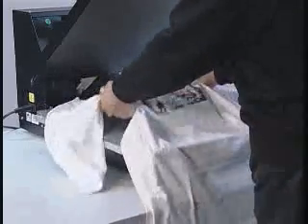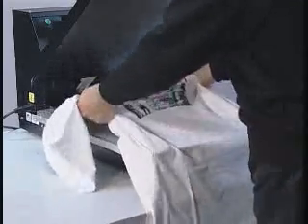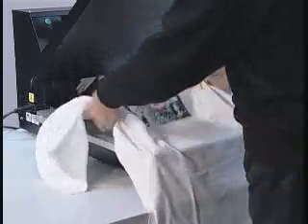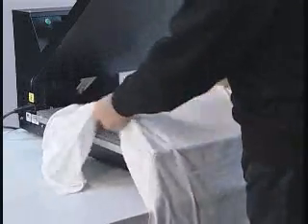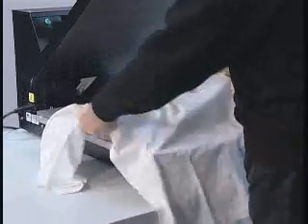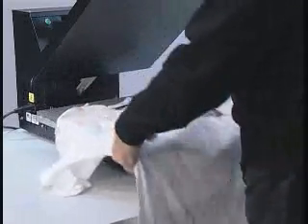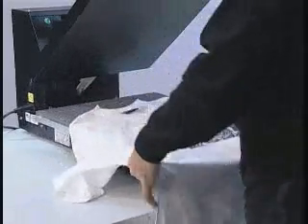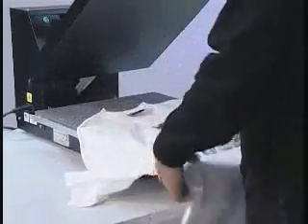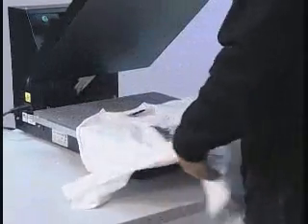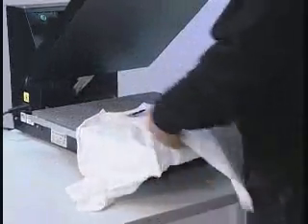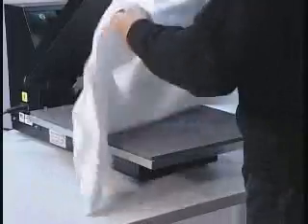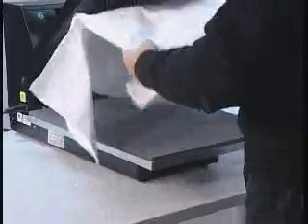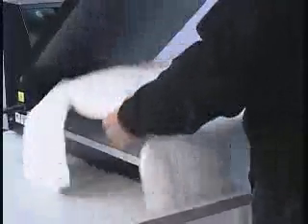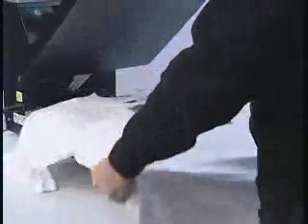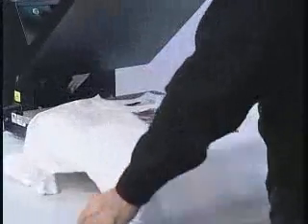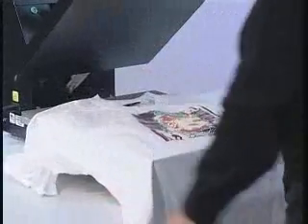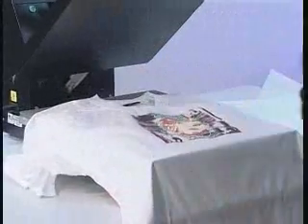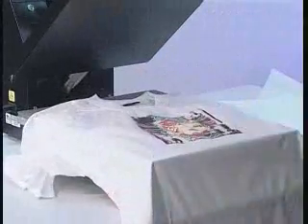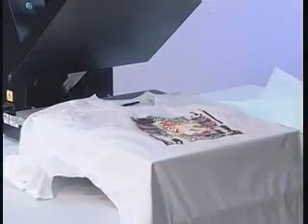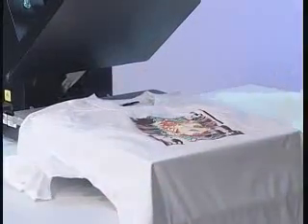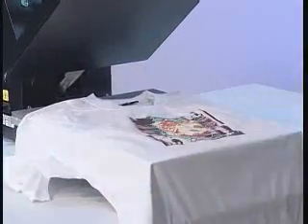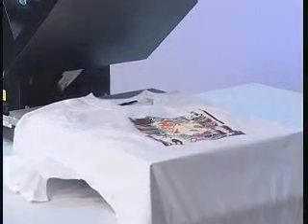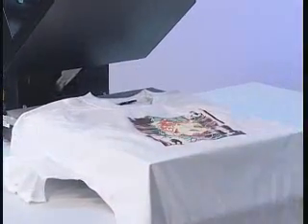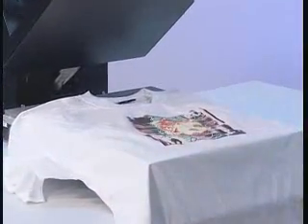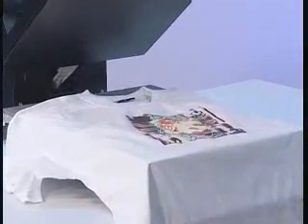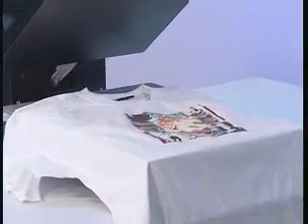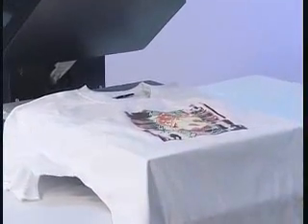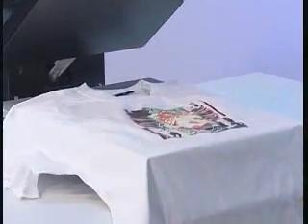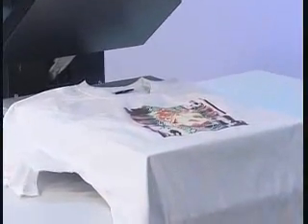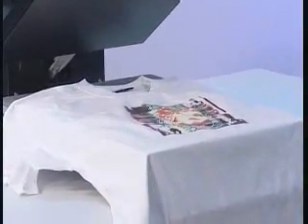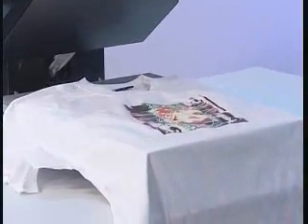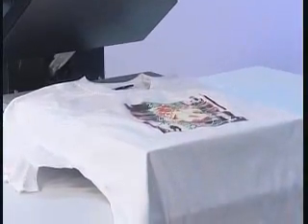For a softer result, stretch the t-shirt sidewards. Your t-shirt is already printed. Let's do it.